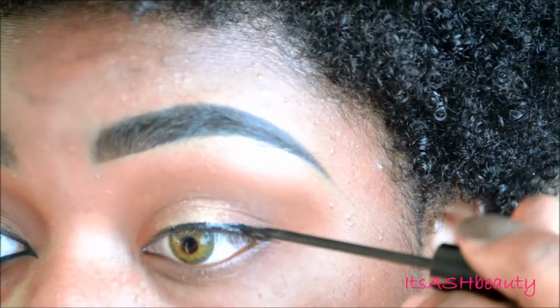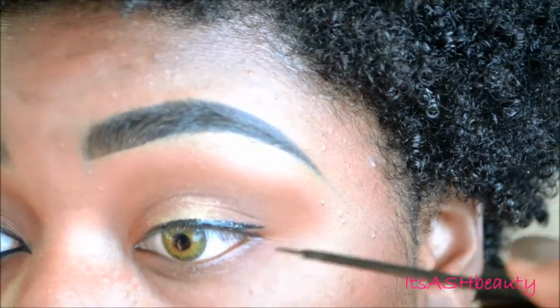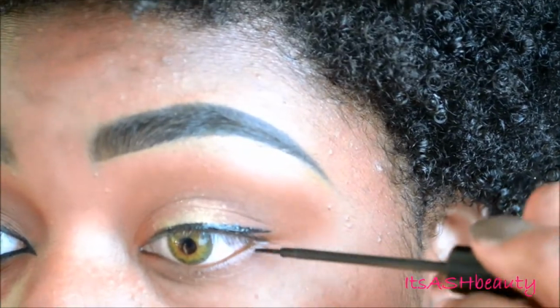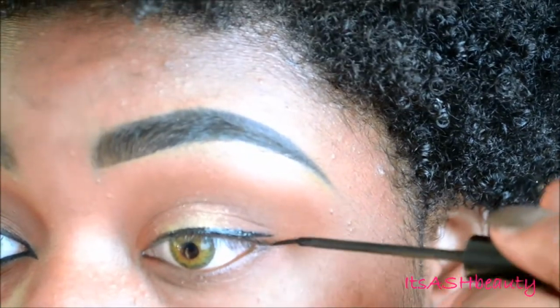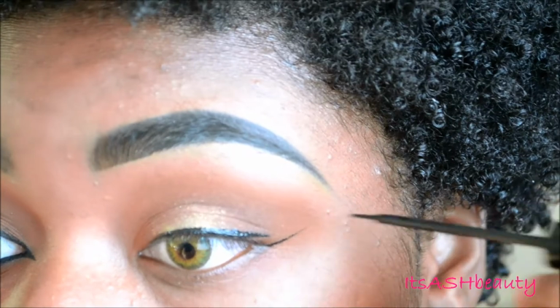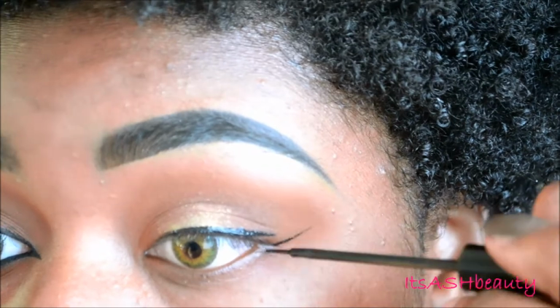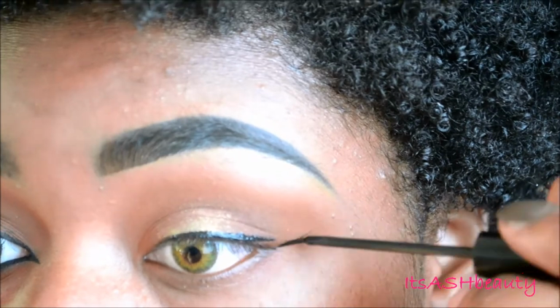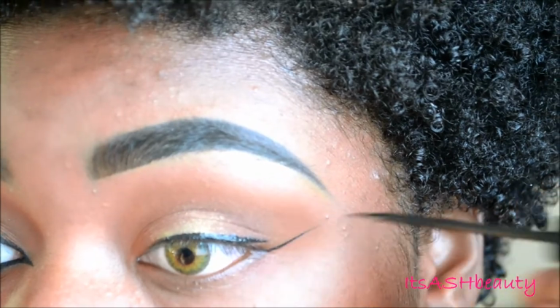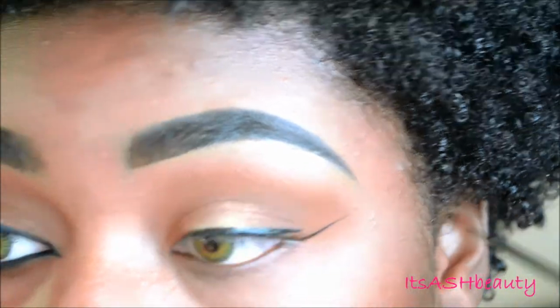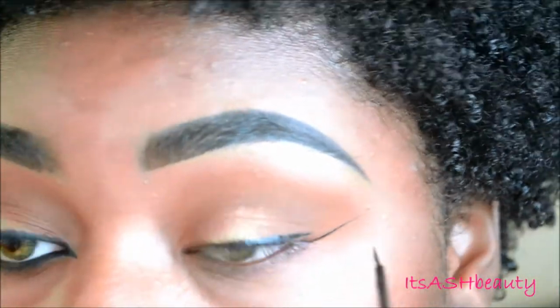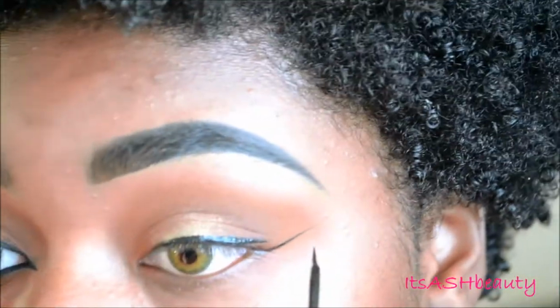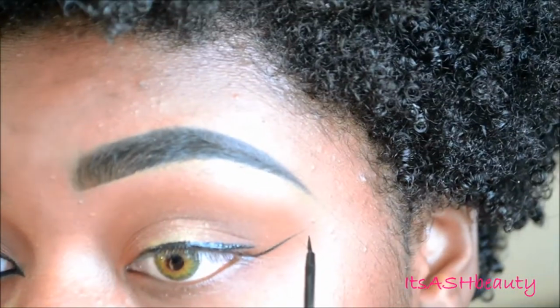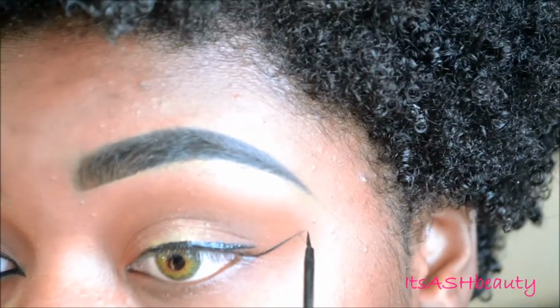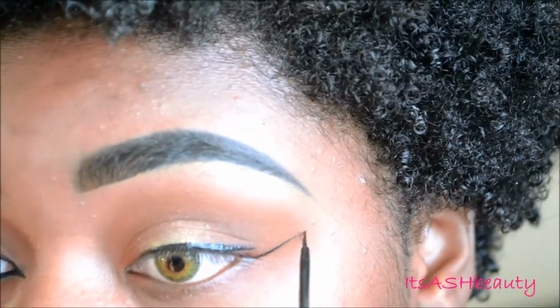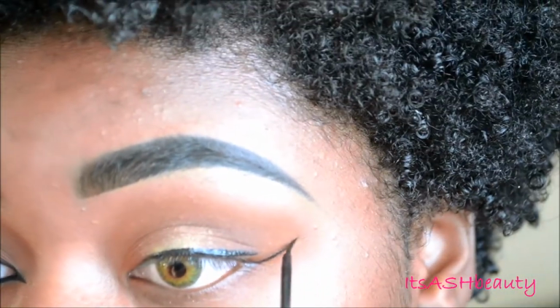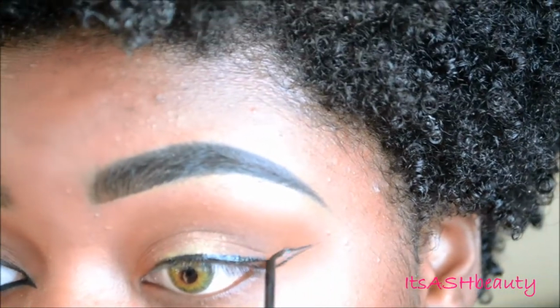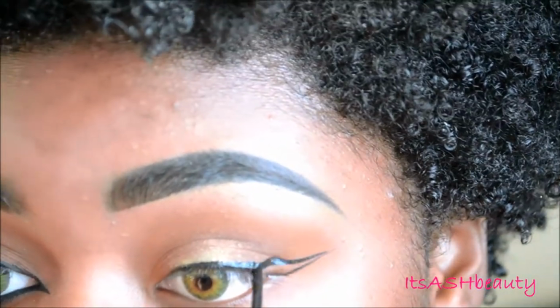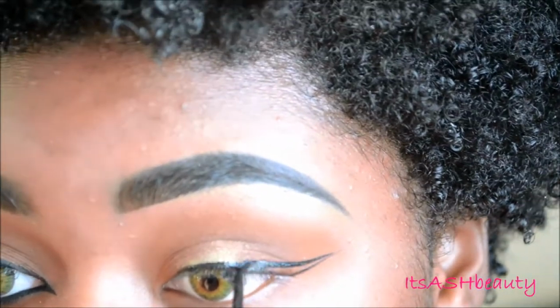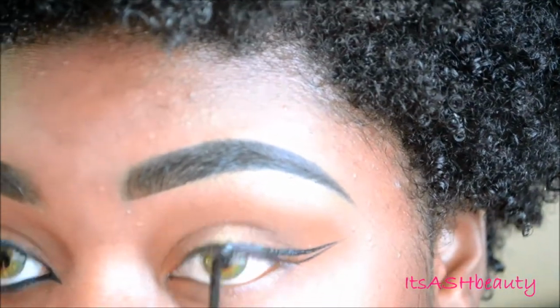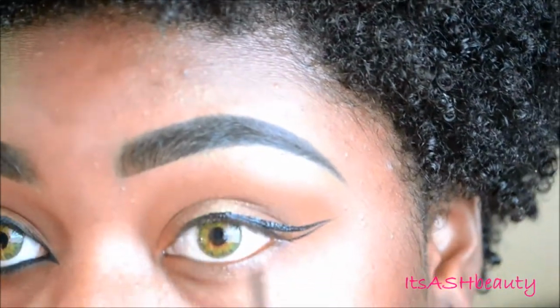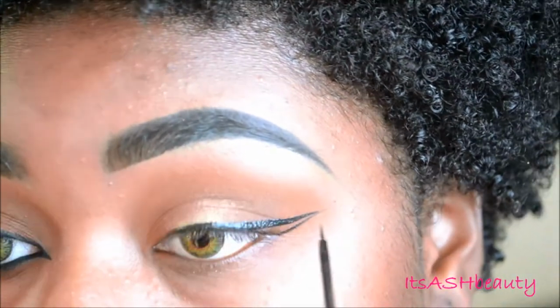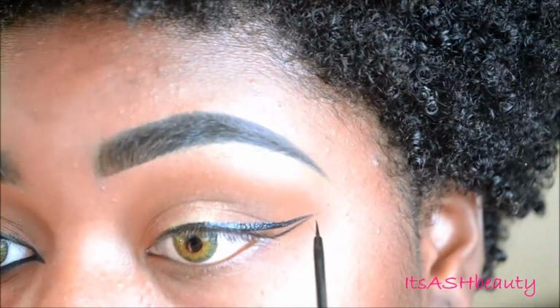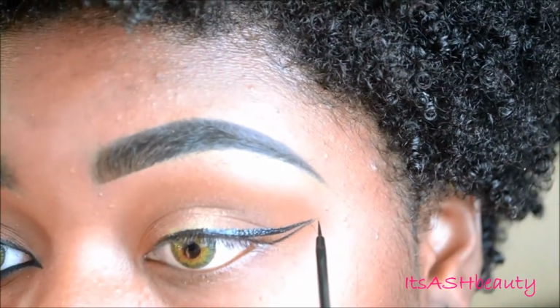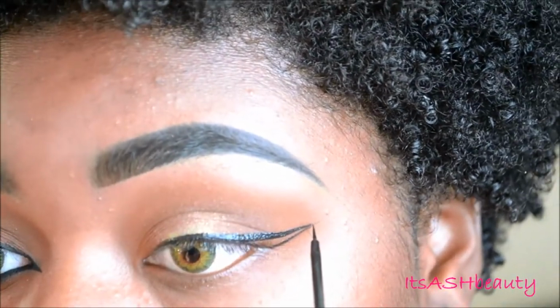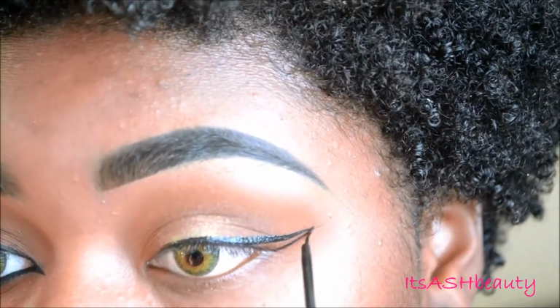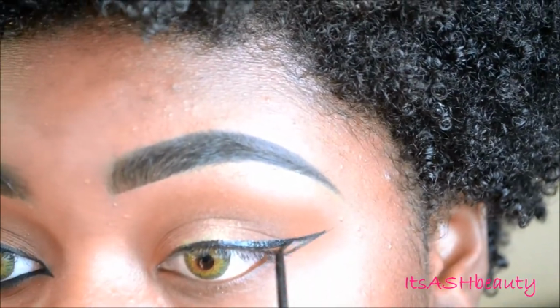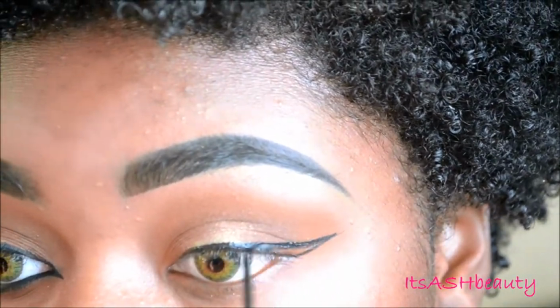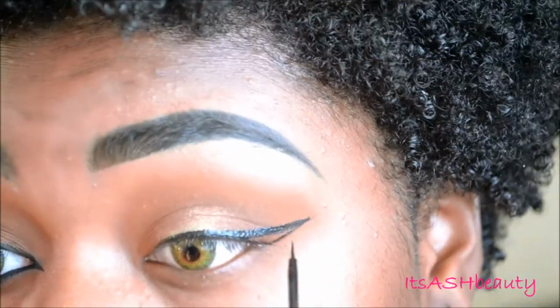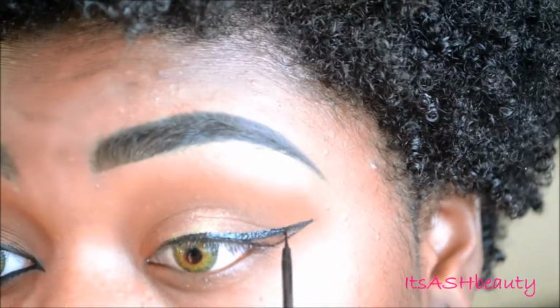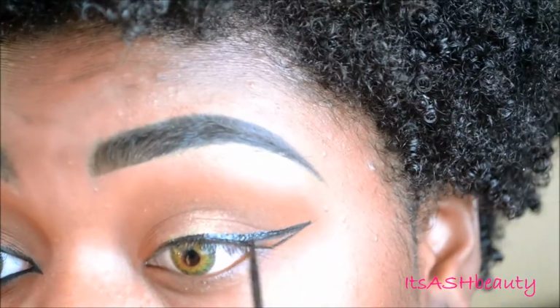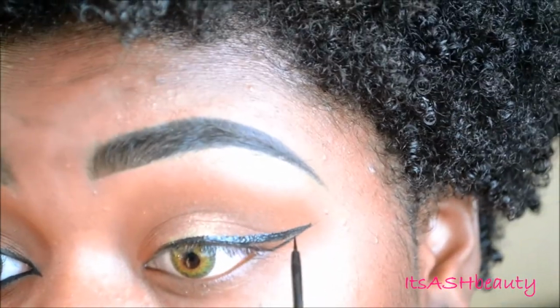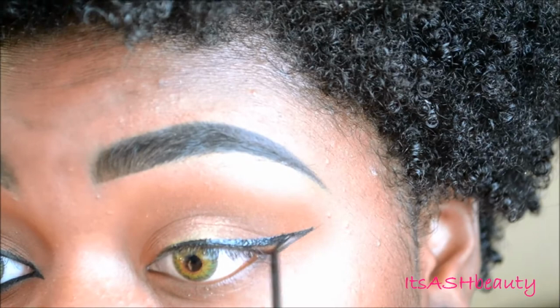I'm just going to throw in some liner and do a pretty small wing, nothing too fancy.